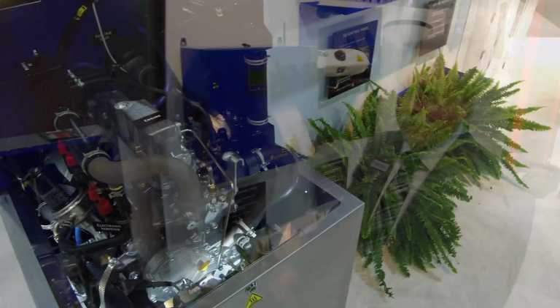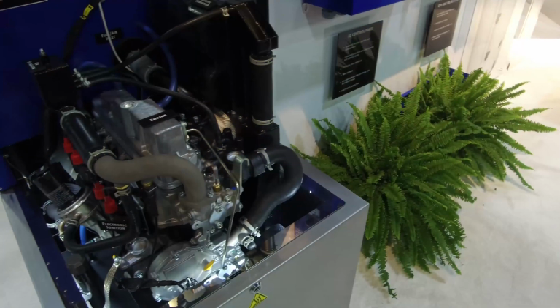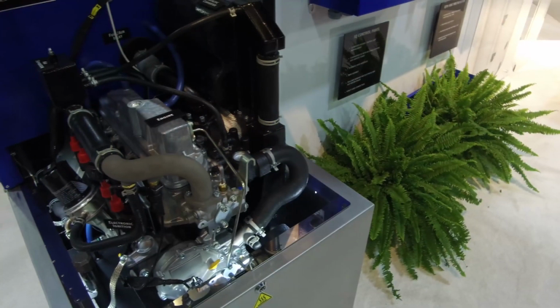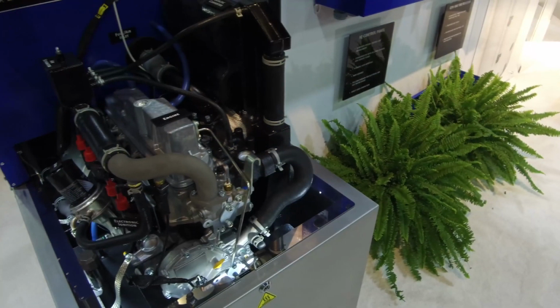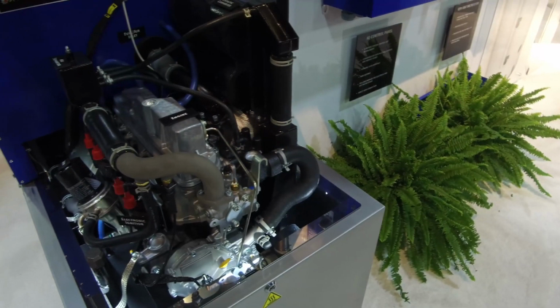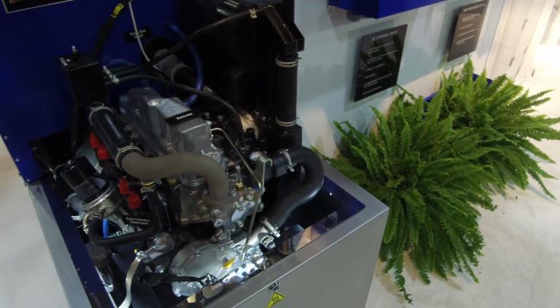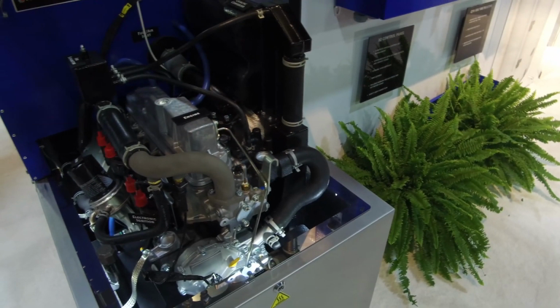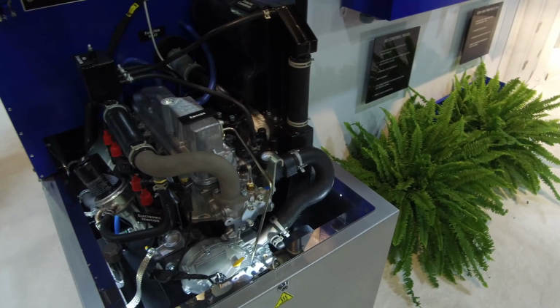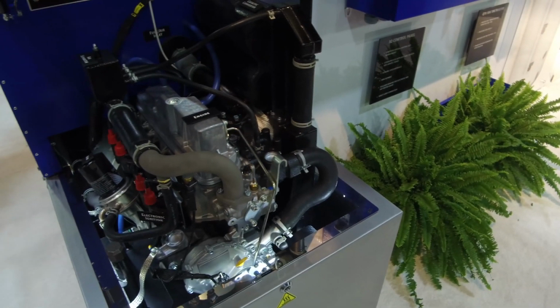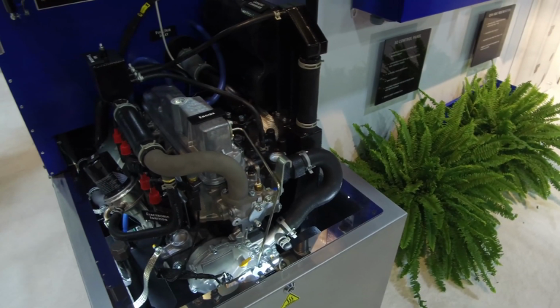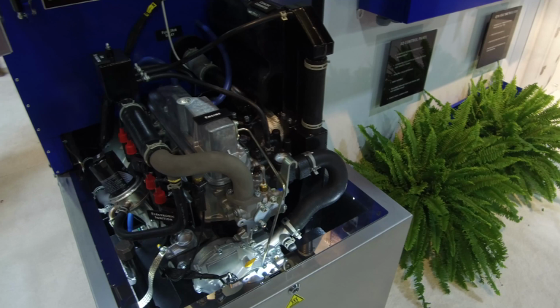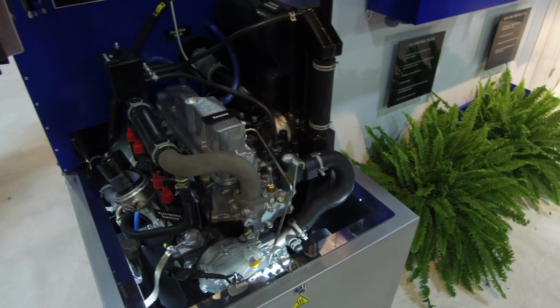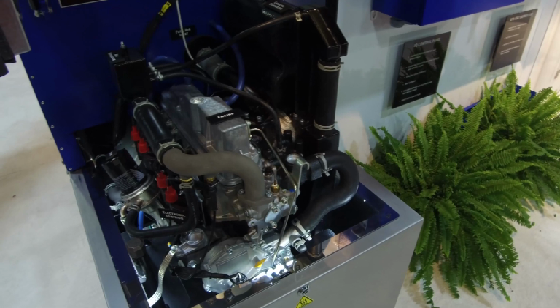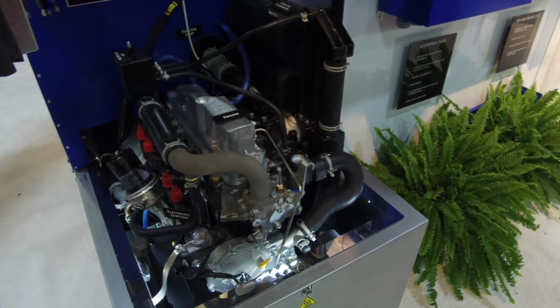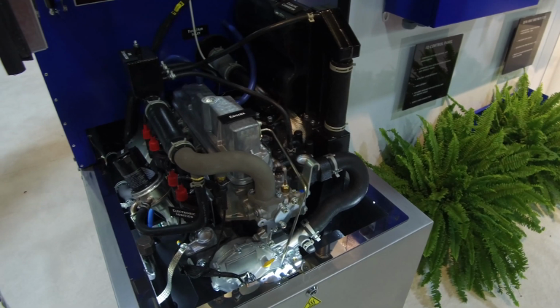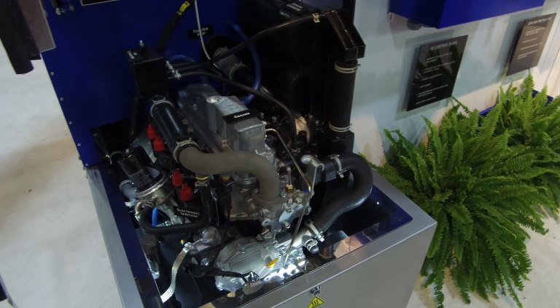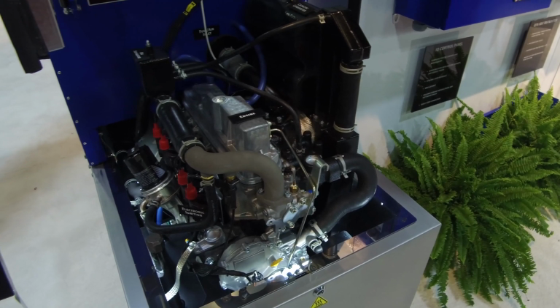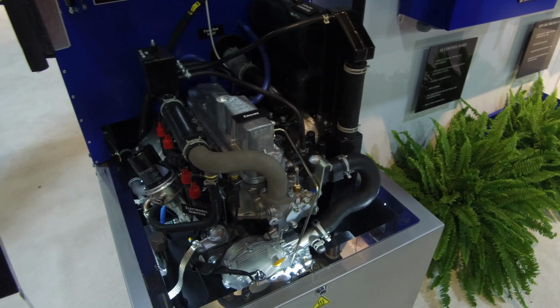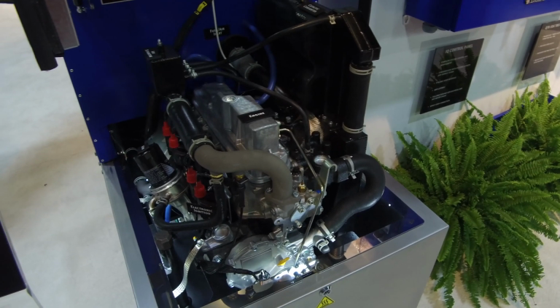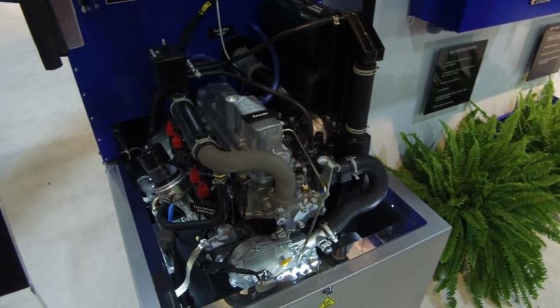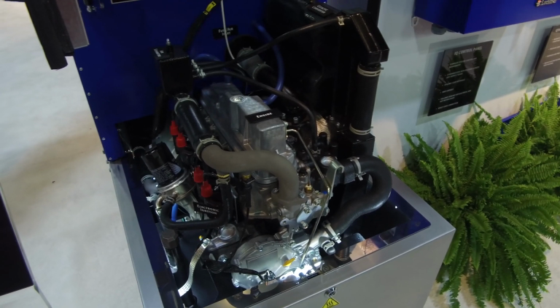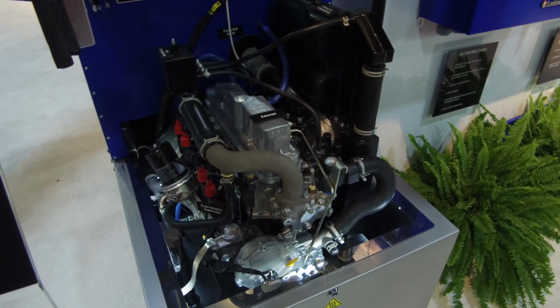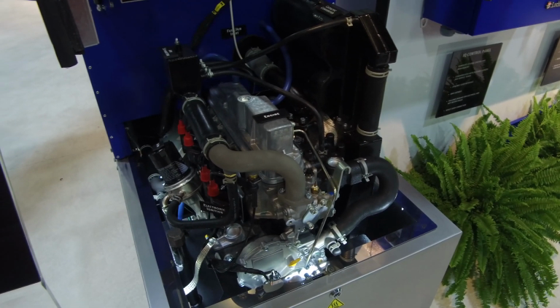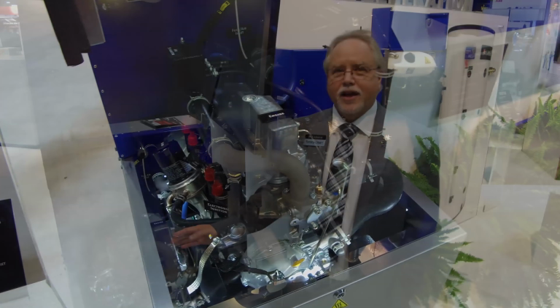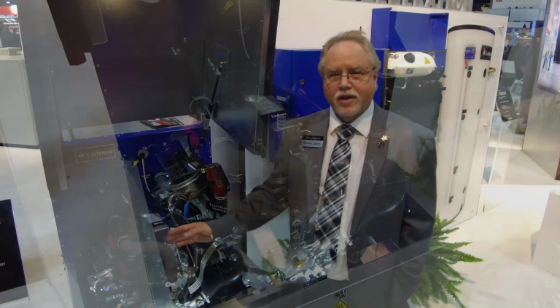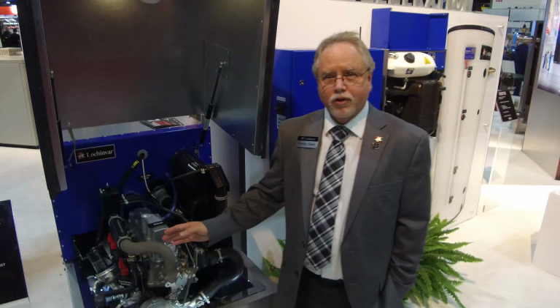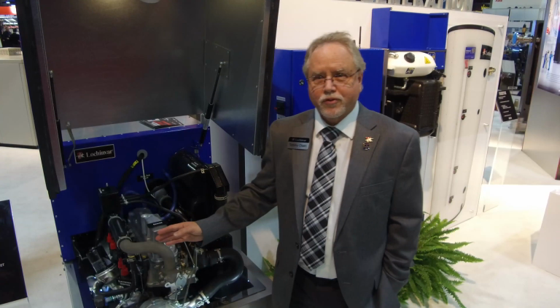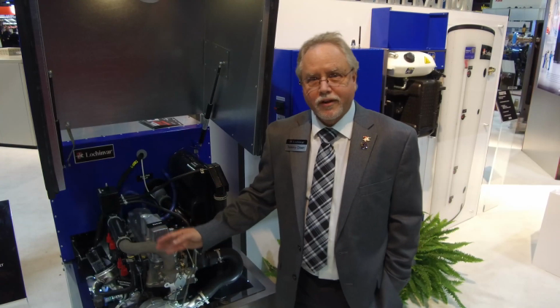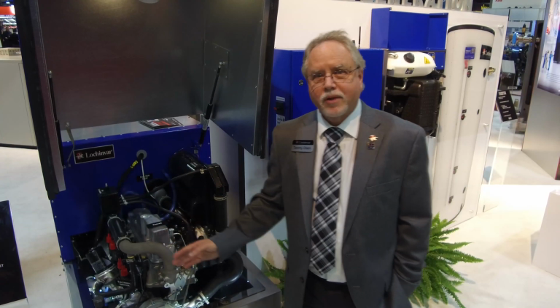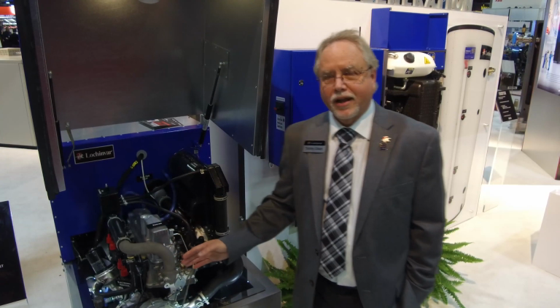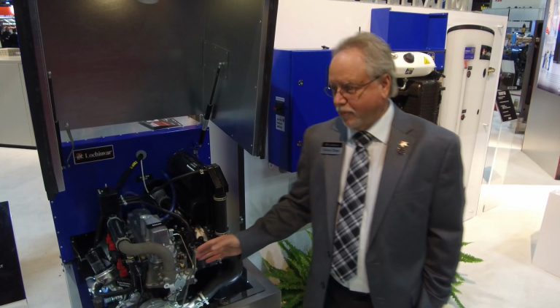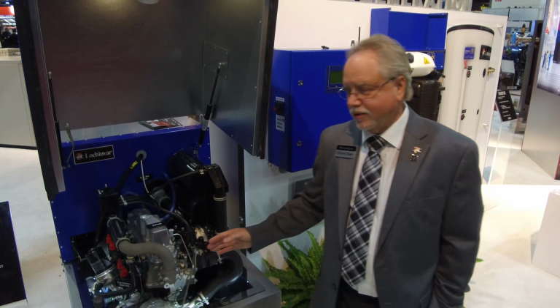What powers the system is a Toyota four-cylinder engine that is capable of running 60,000 hours without any mechanical maintenance.